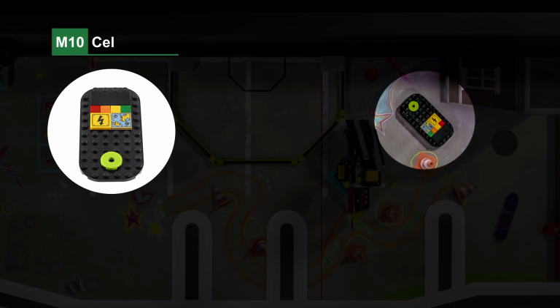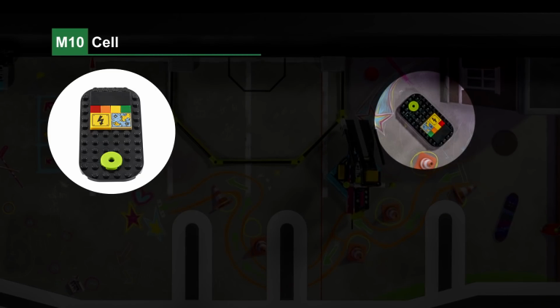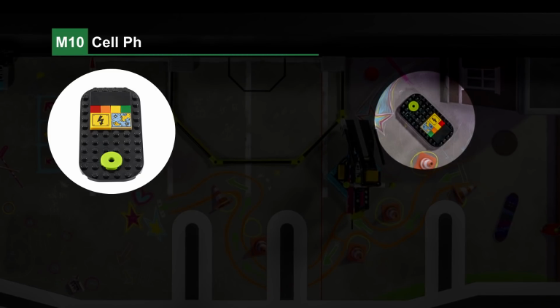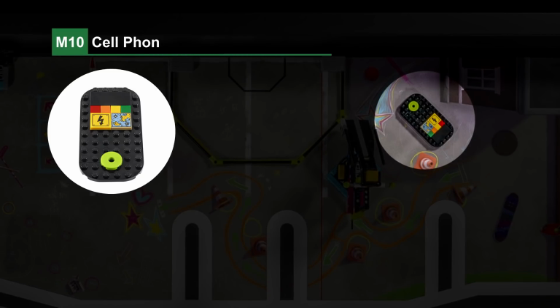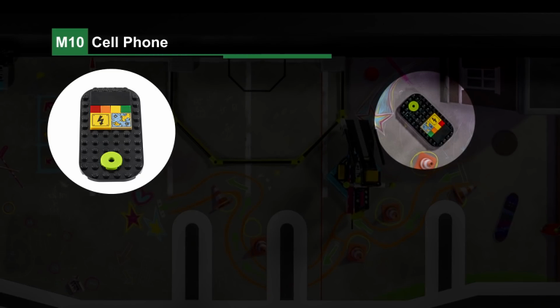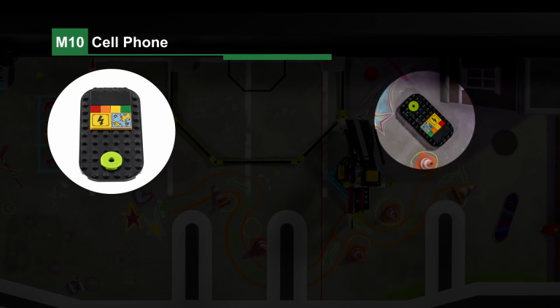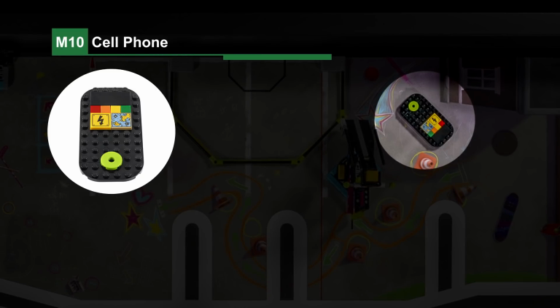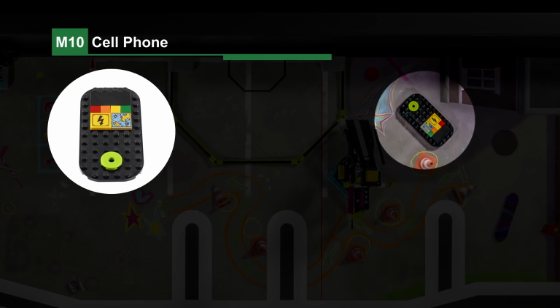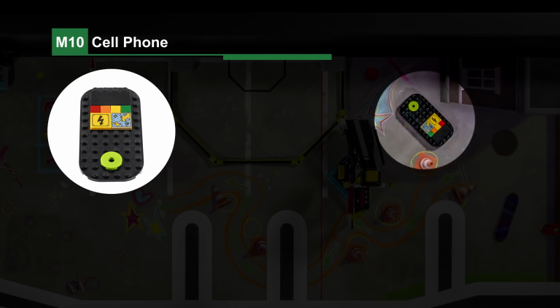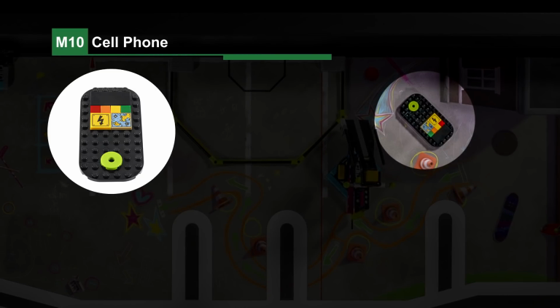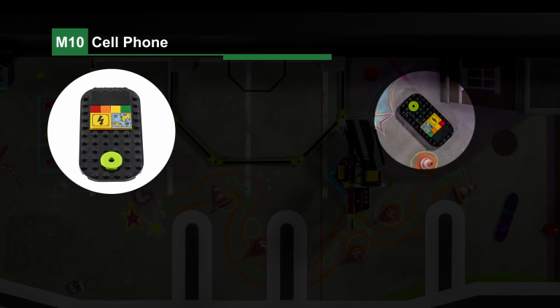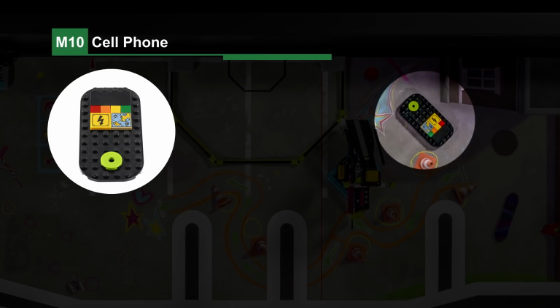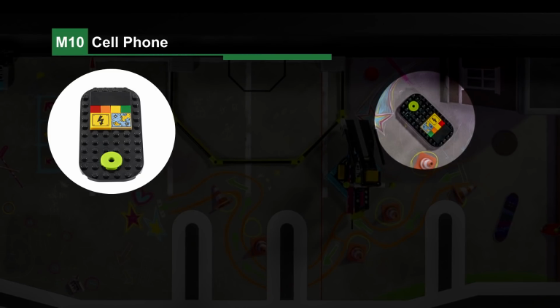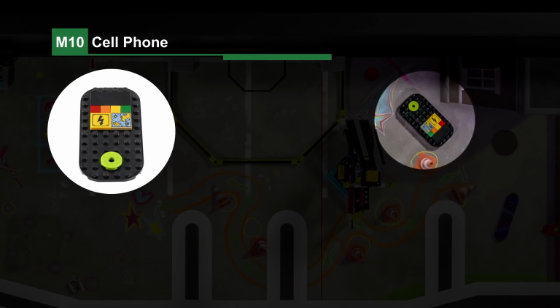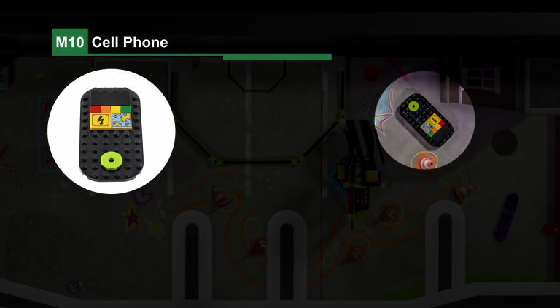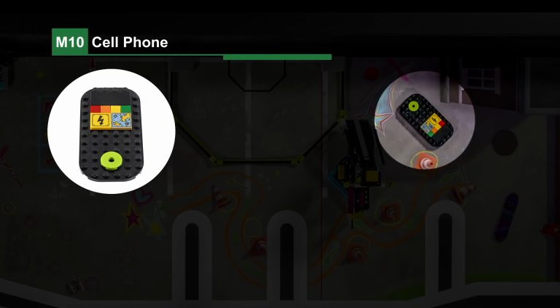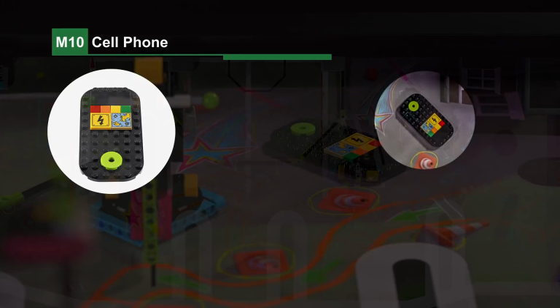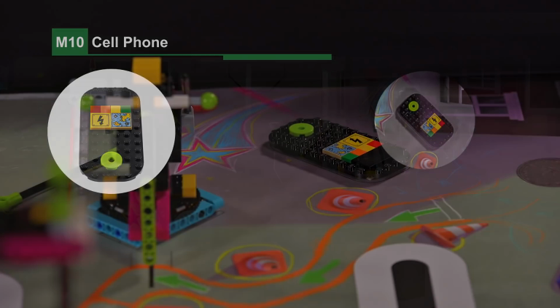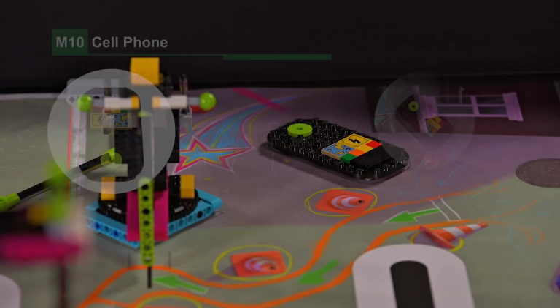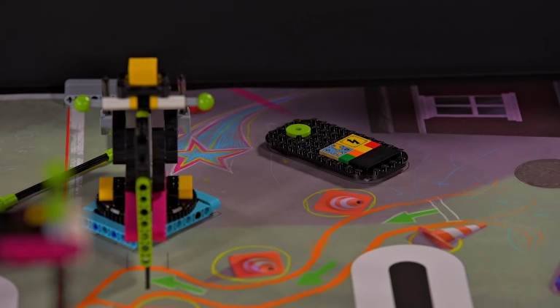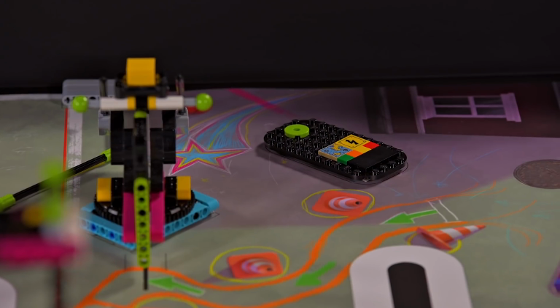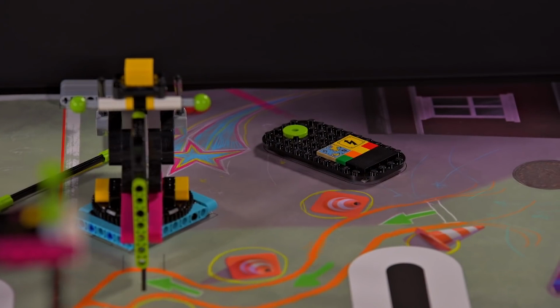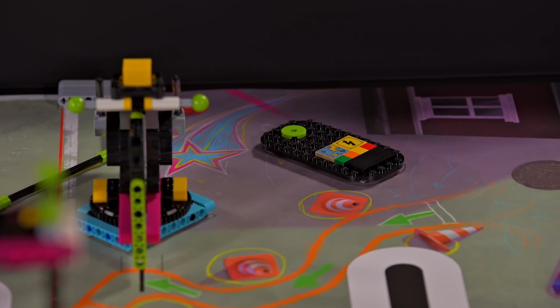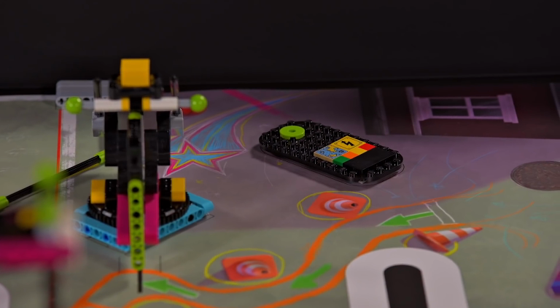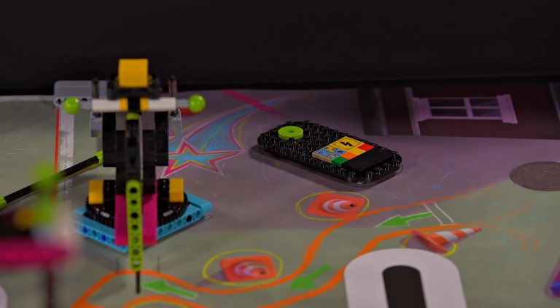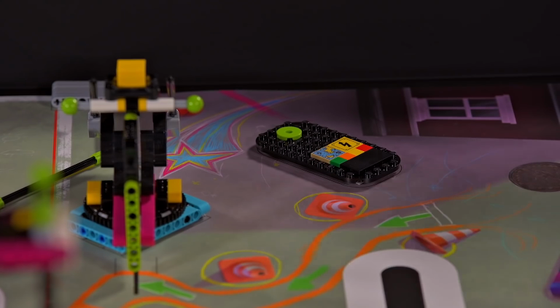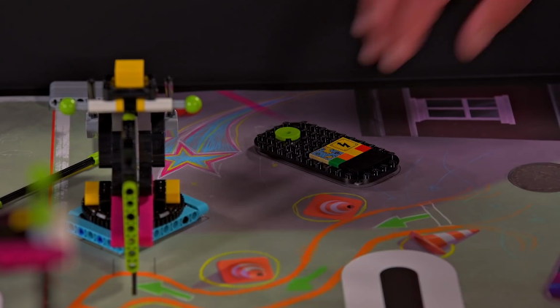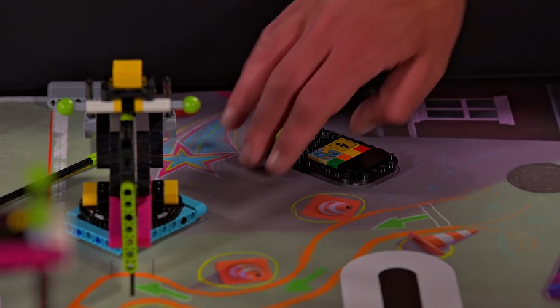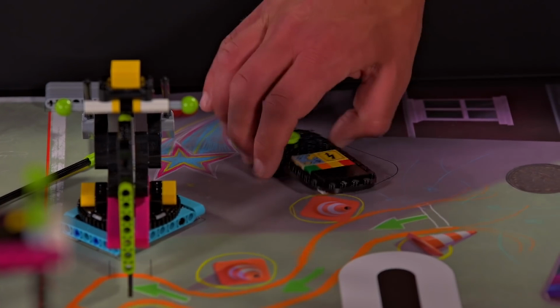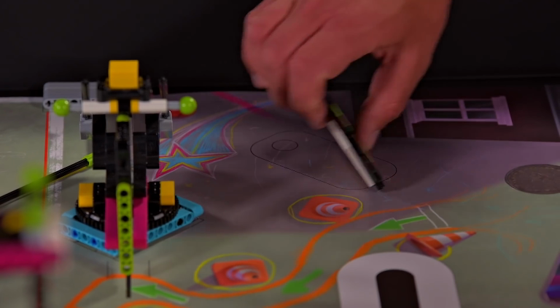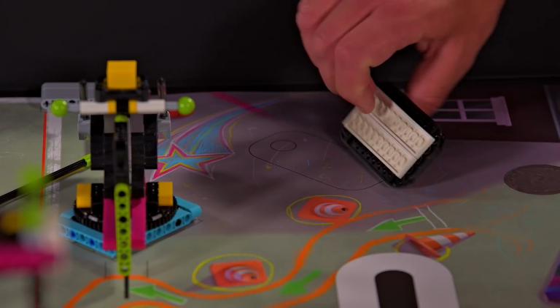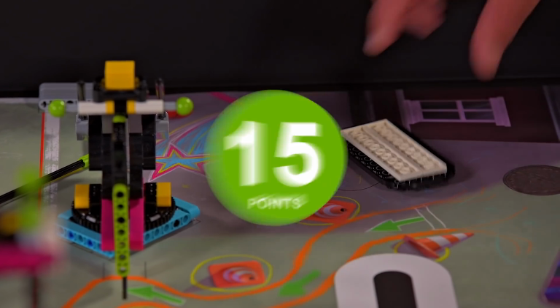Mission 10: Cell Phone. The robot flips the cell phone white side up.